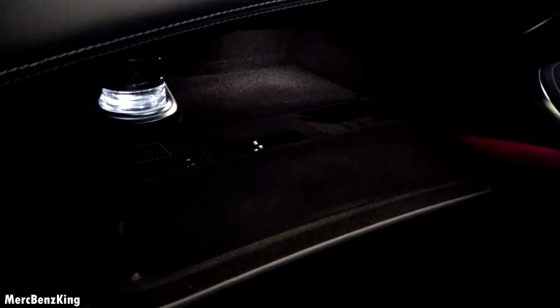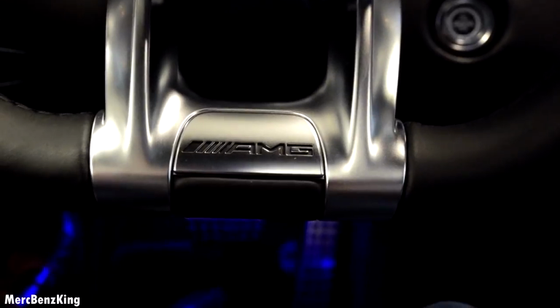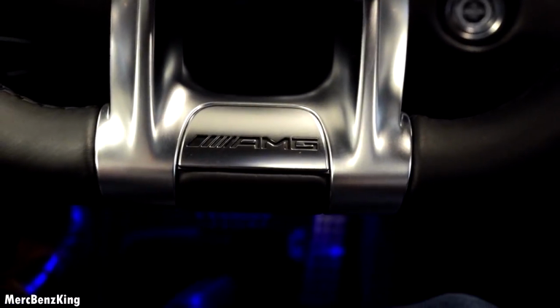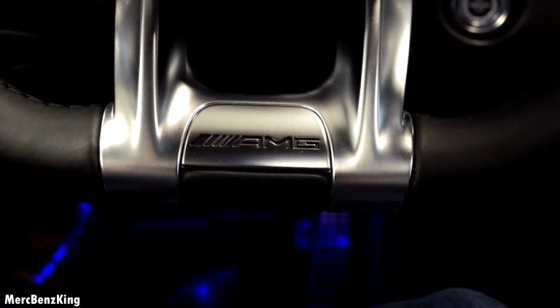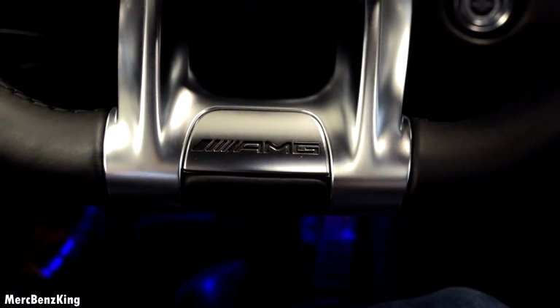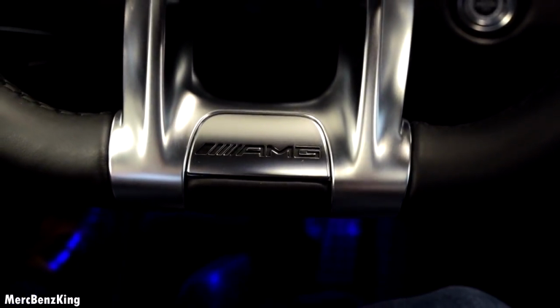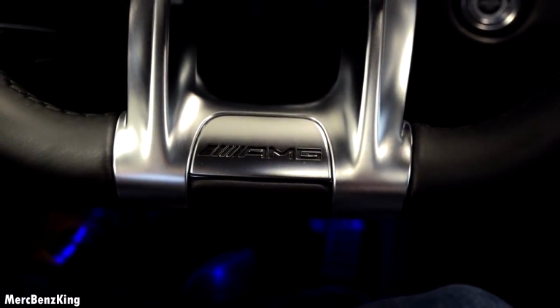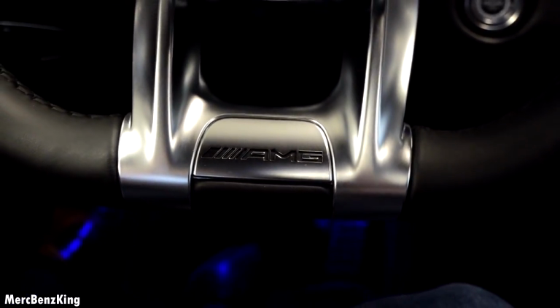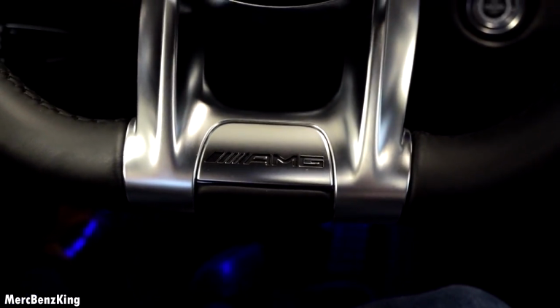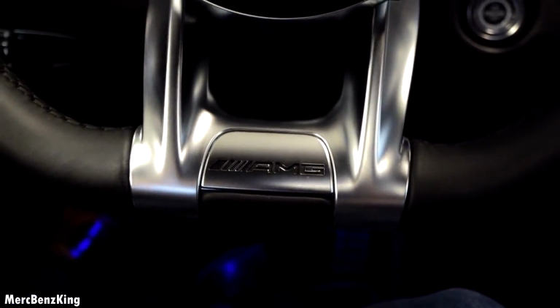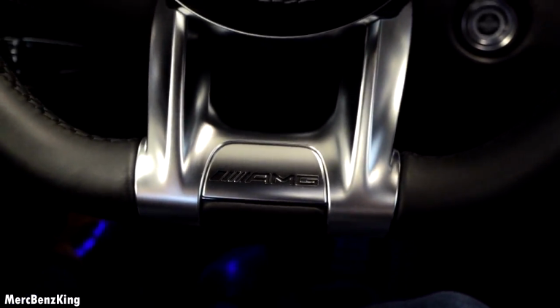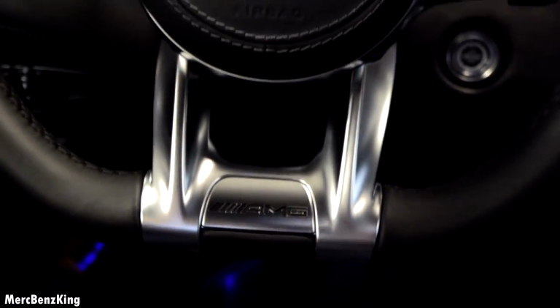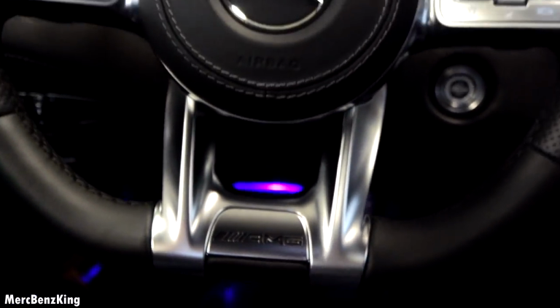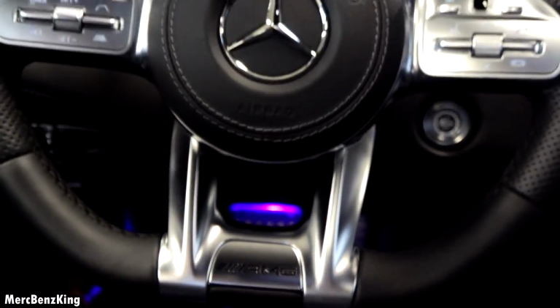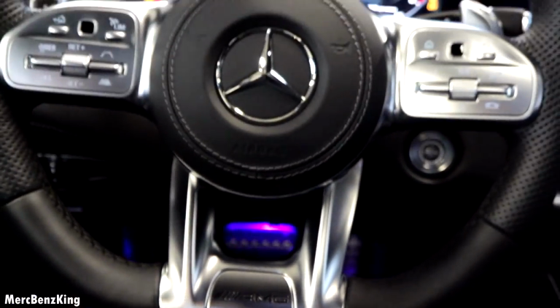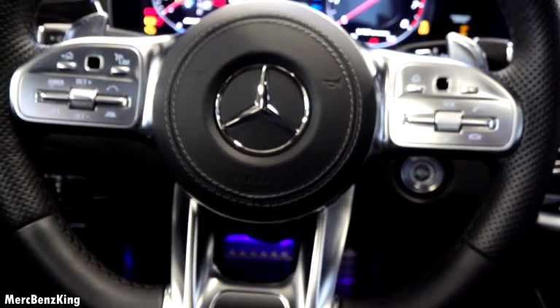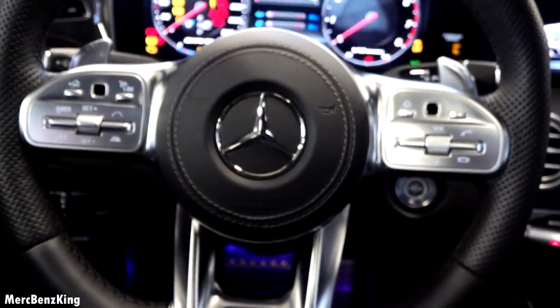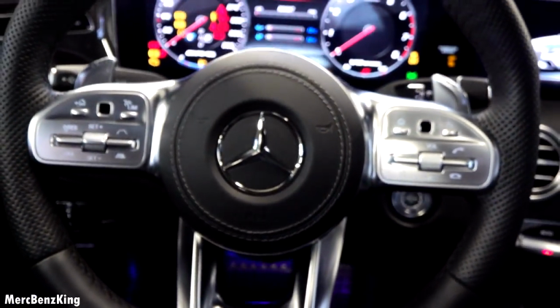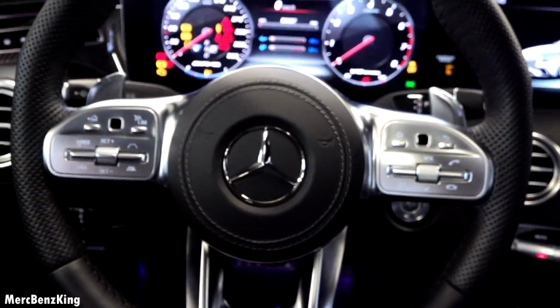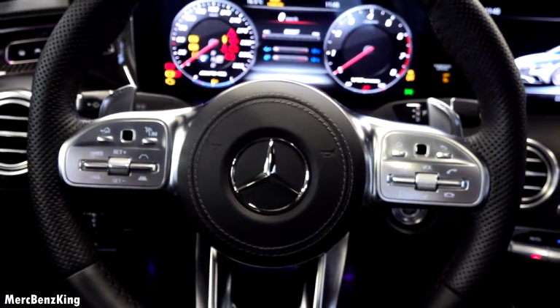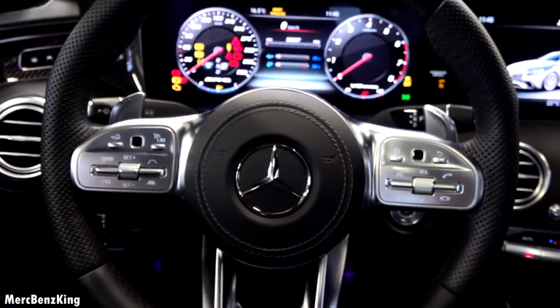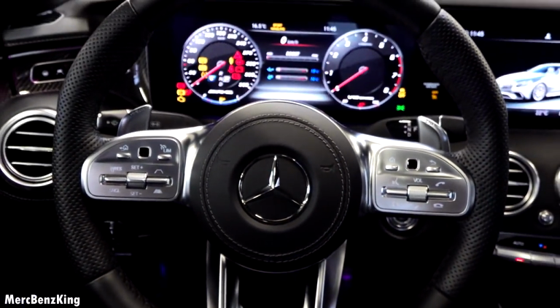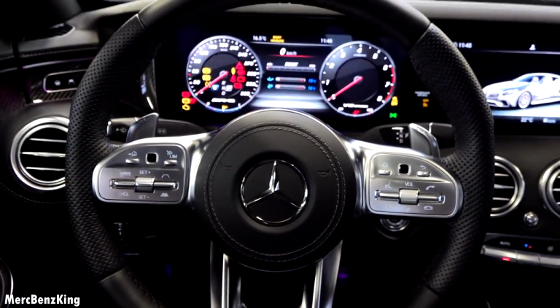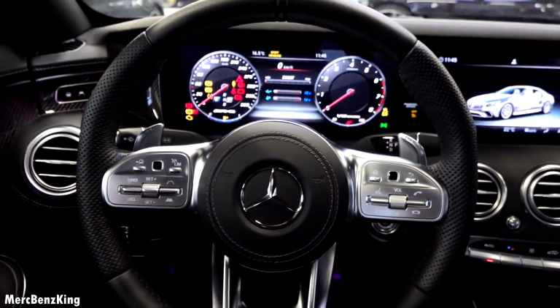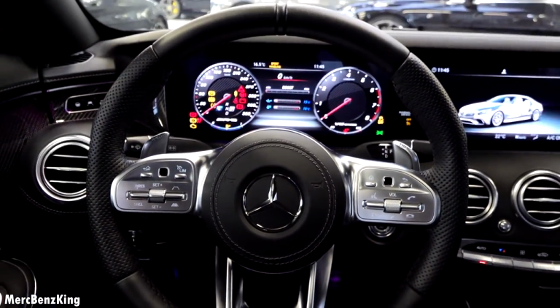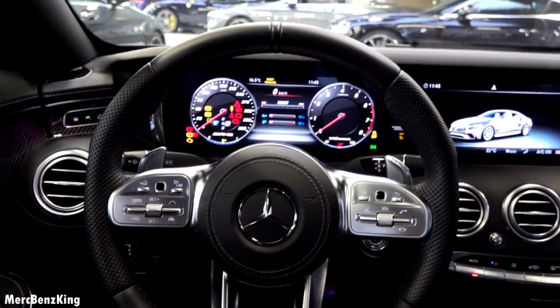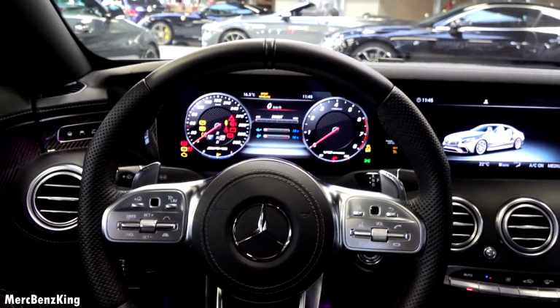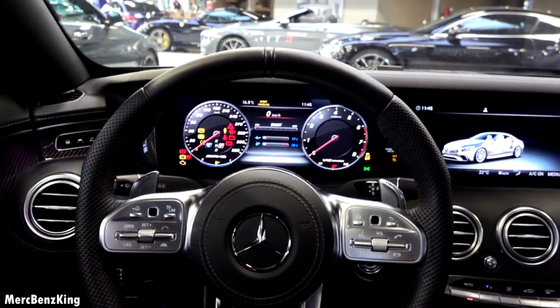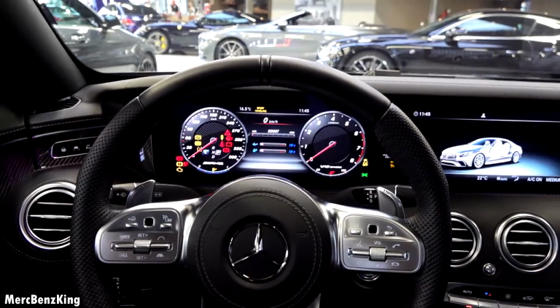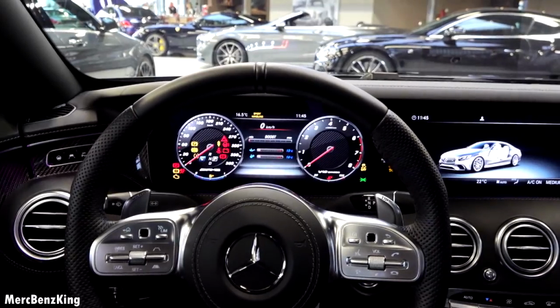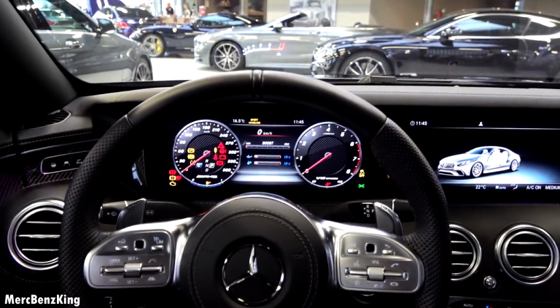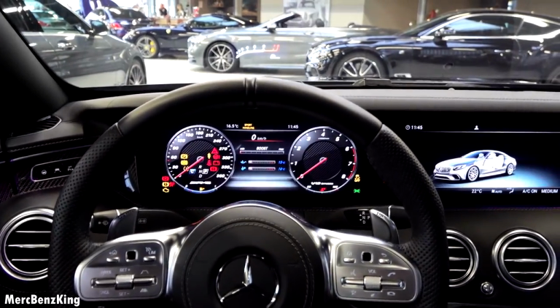So let's start up the 6 liter V12 engine with over 1000 Newton meters of torque.